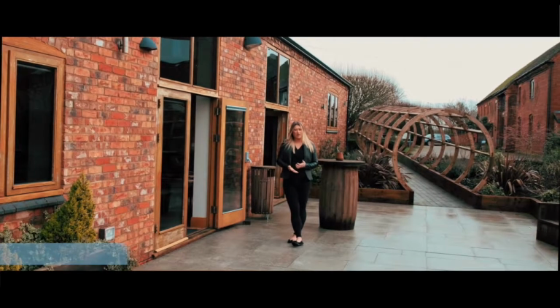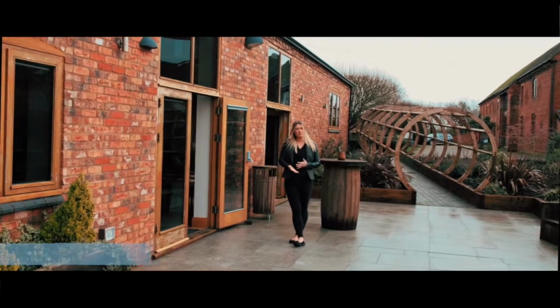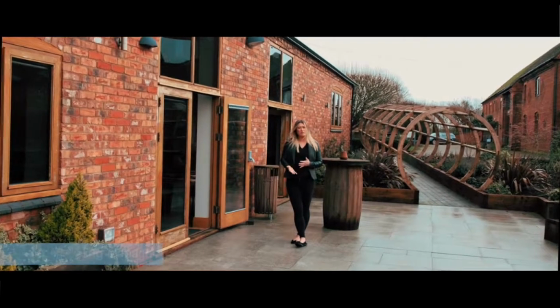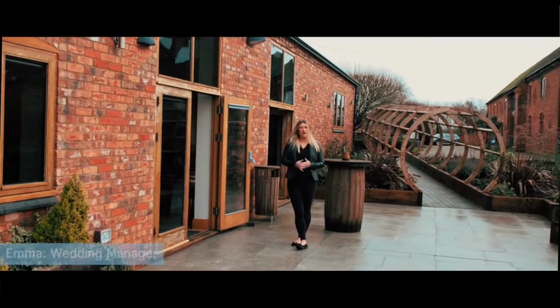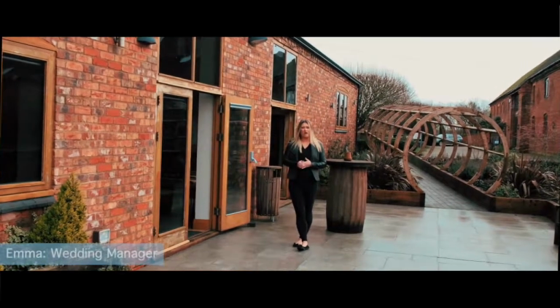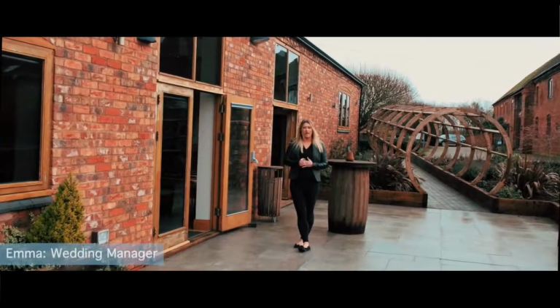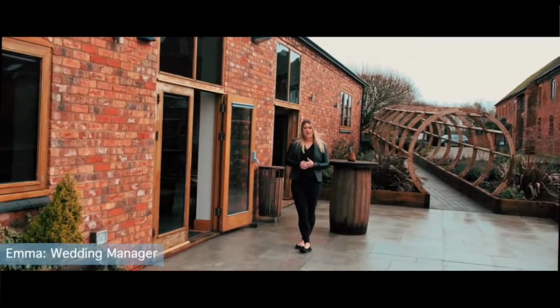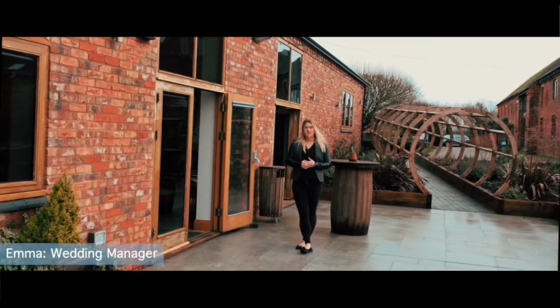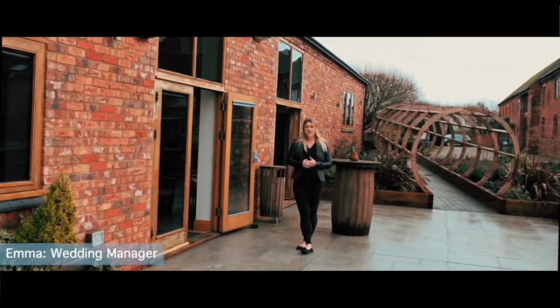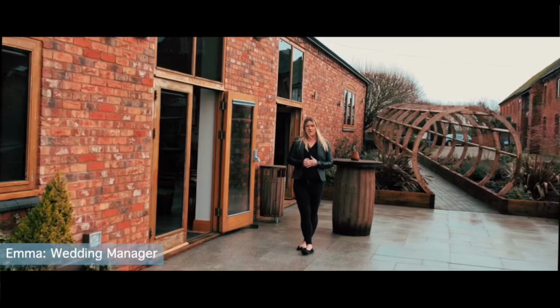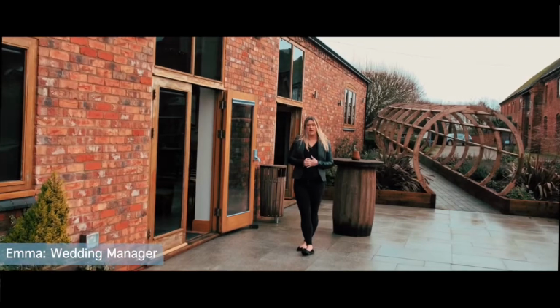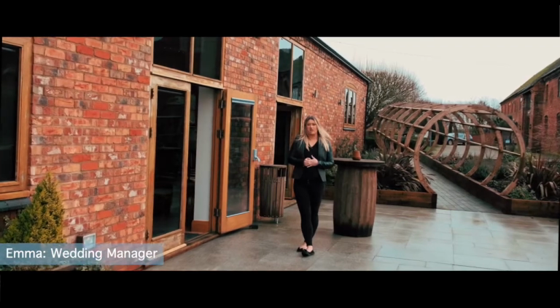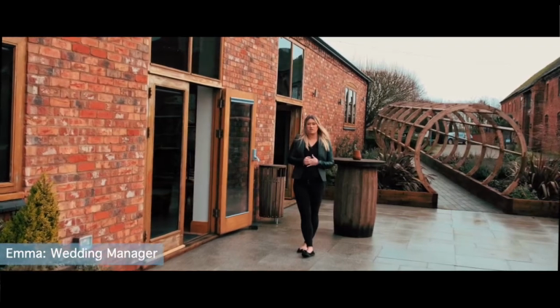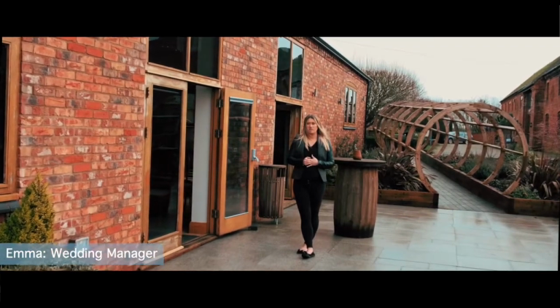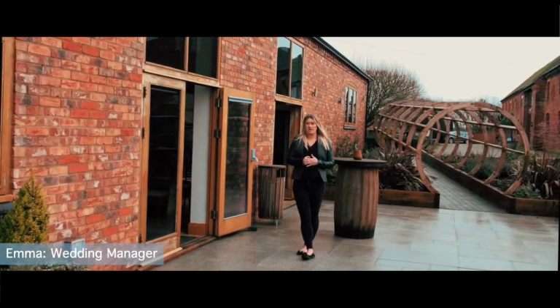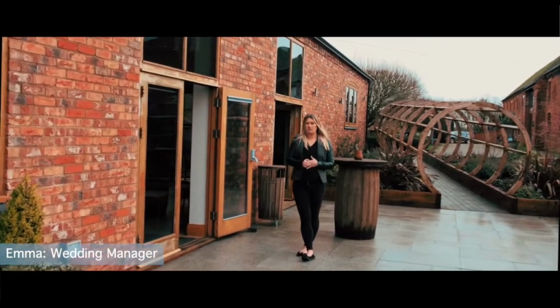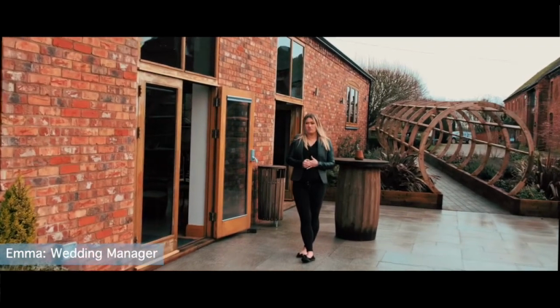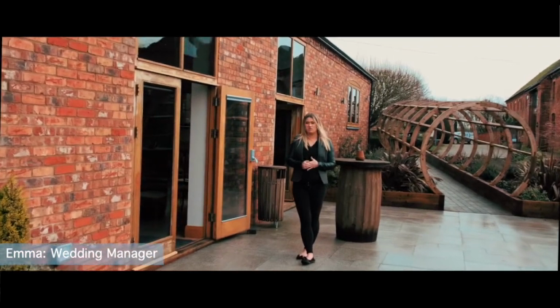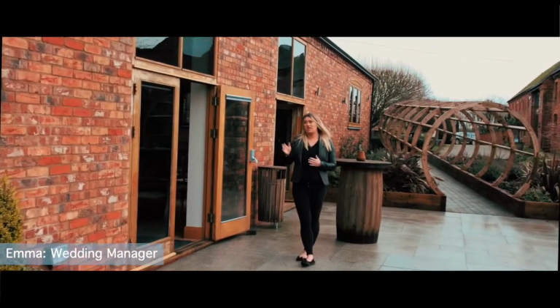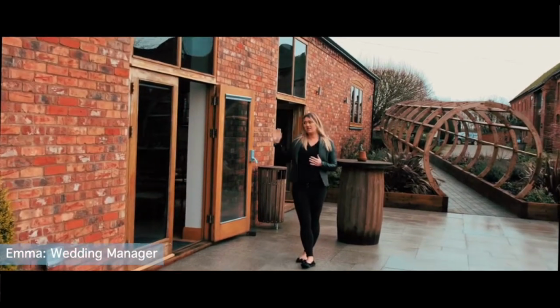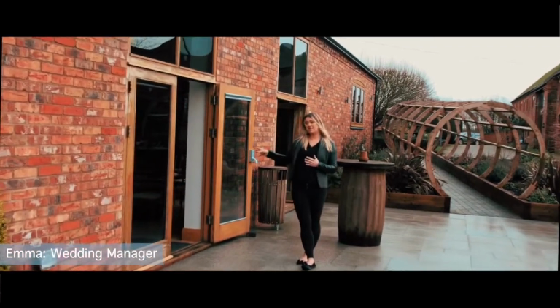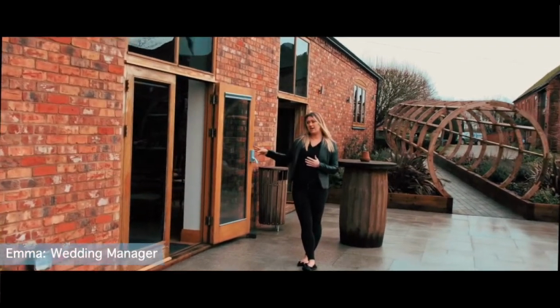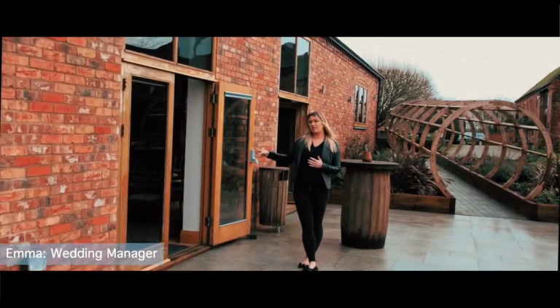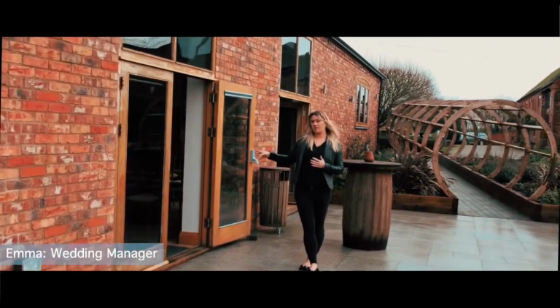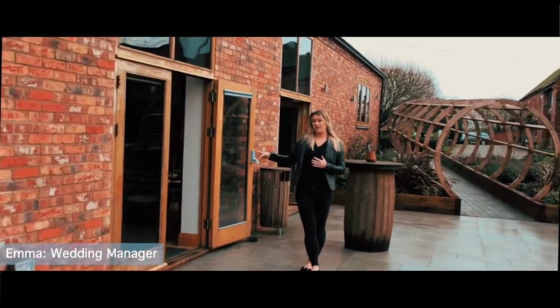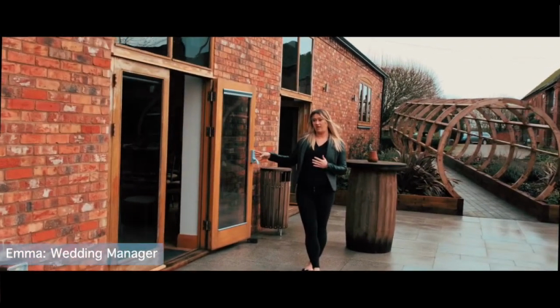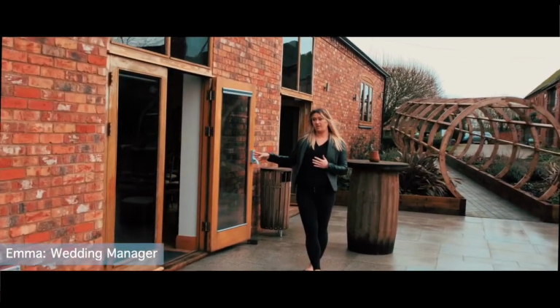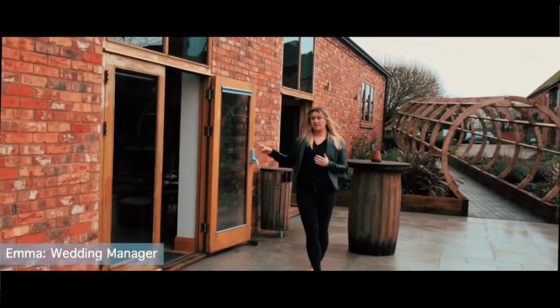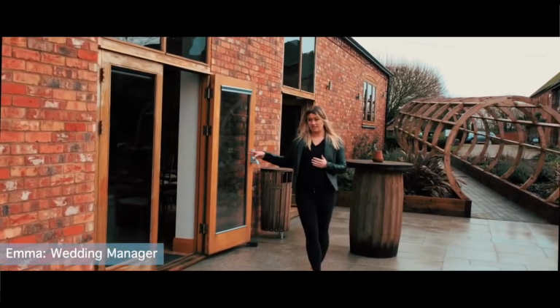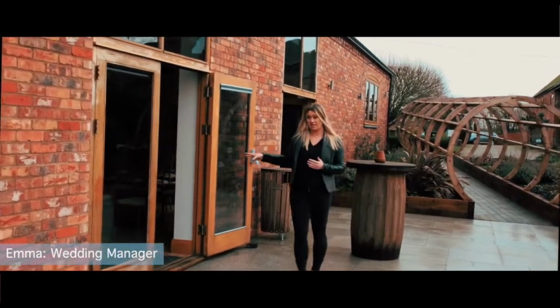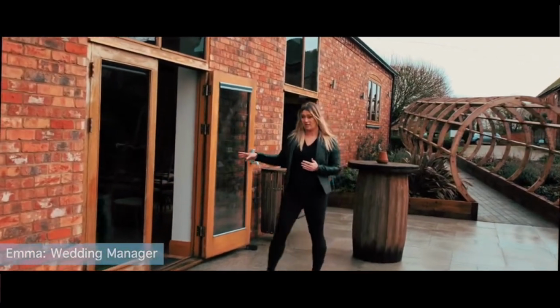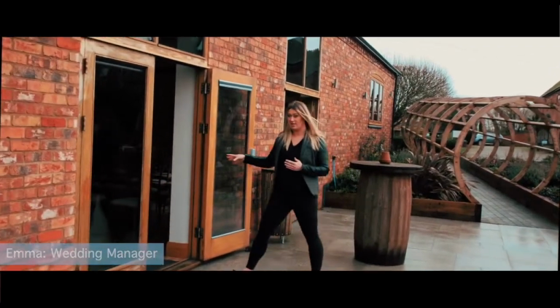Welcome to Whitton Park. If you're planning on having your ceremony indoors, this is the area that you would have it in. Let's take a look inside.